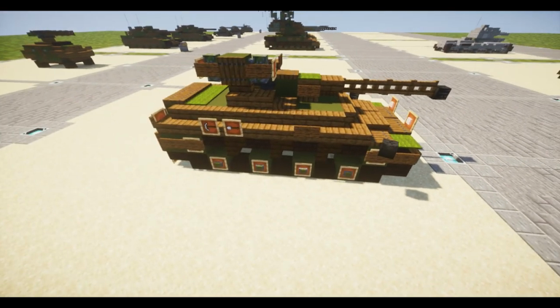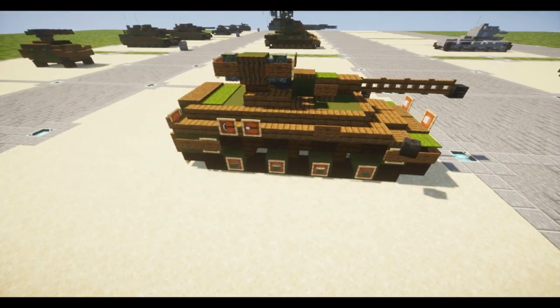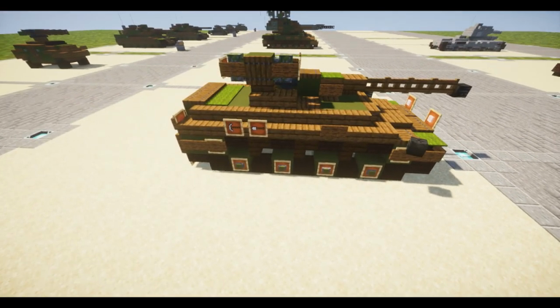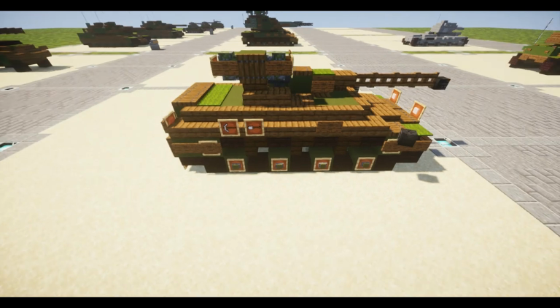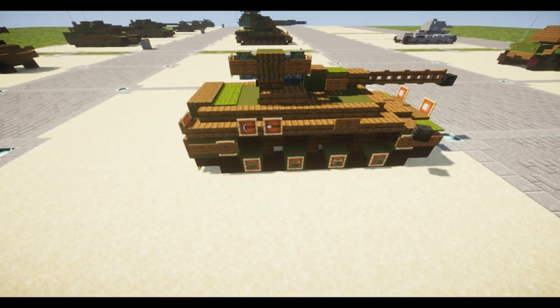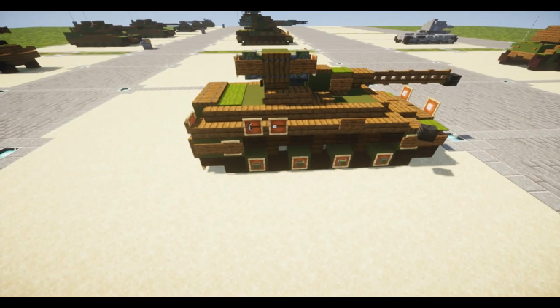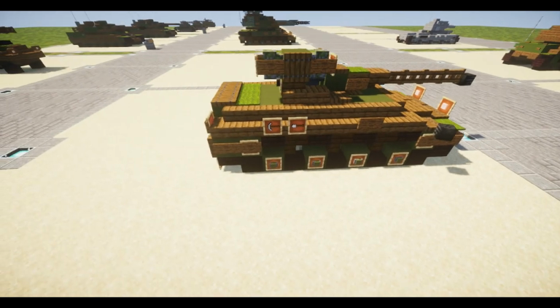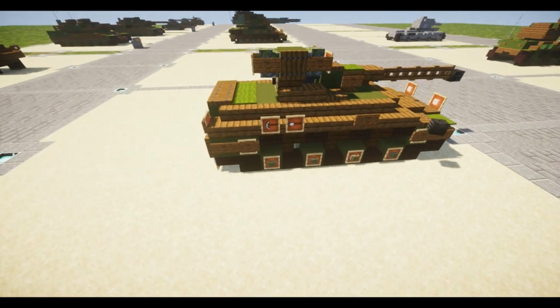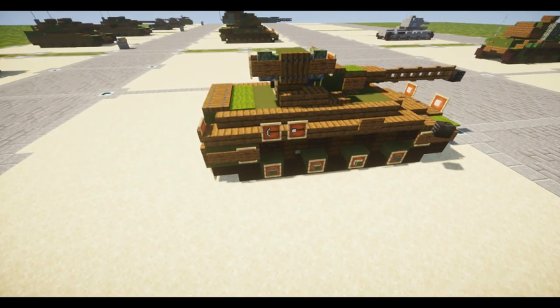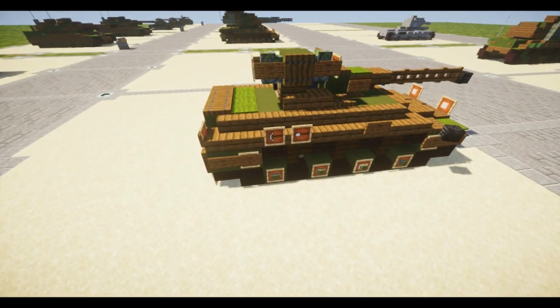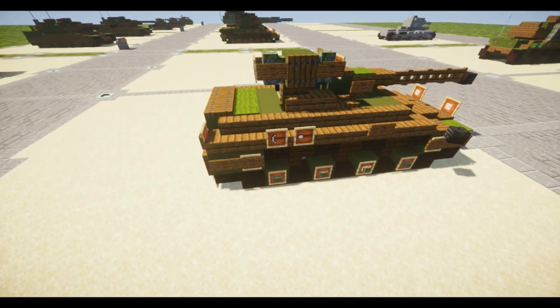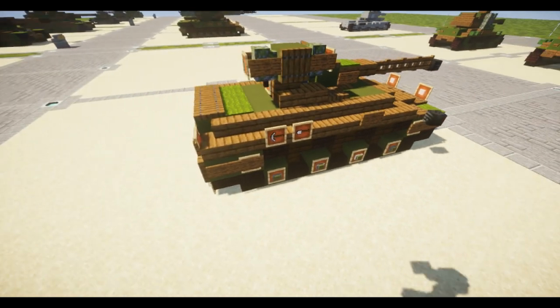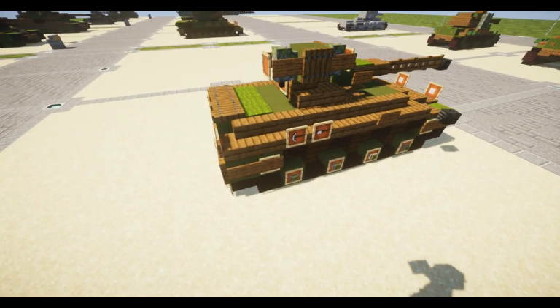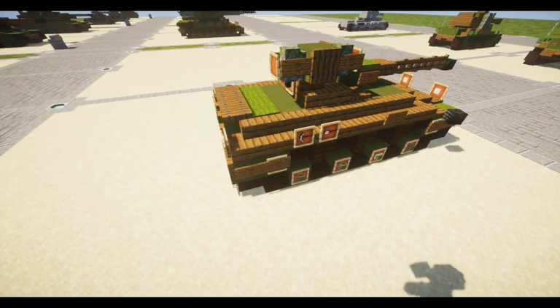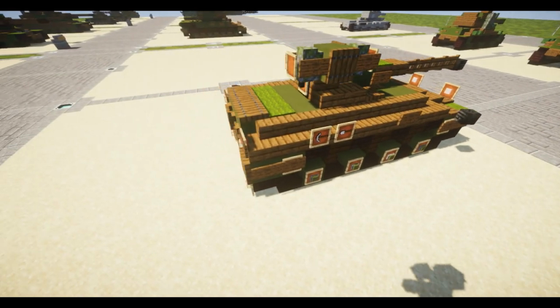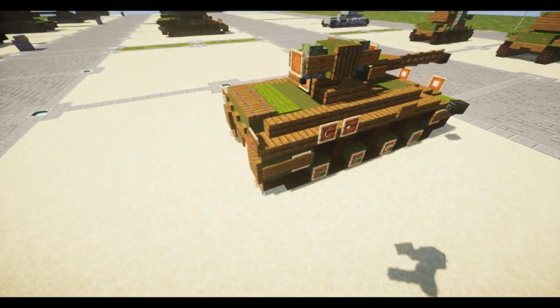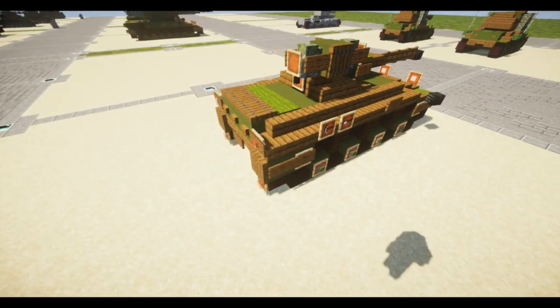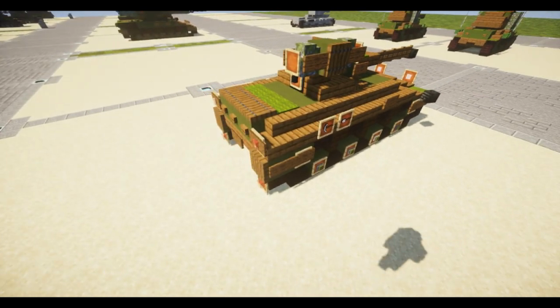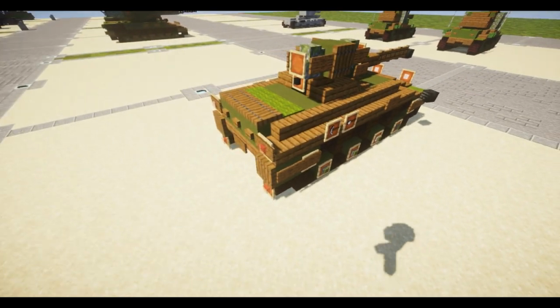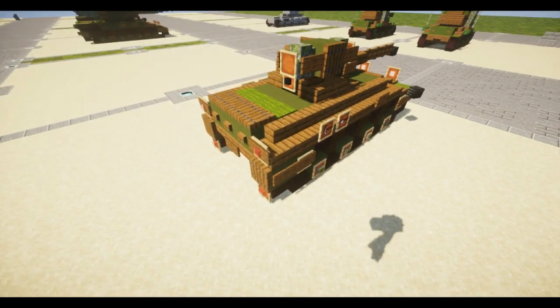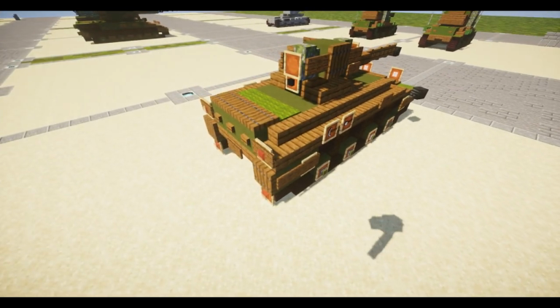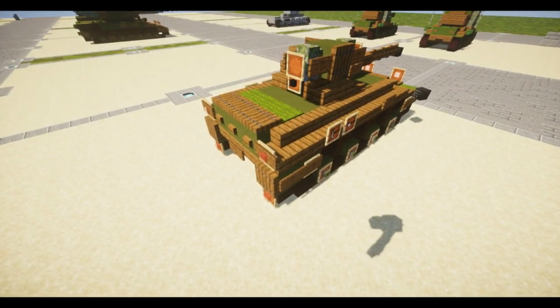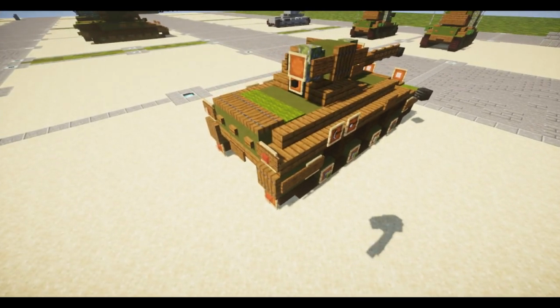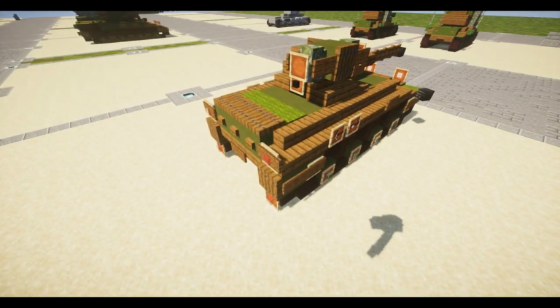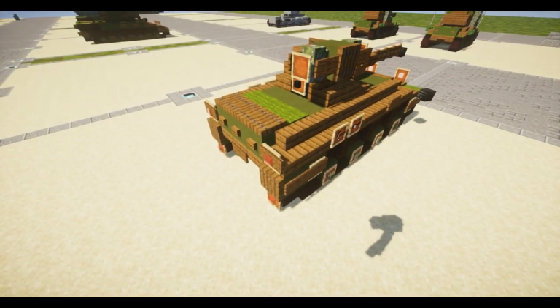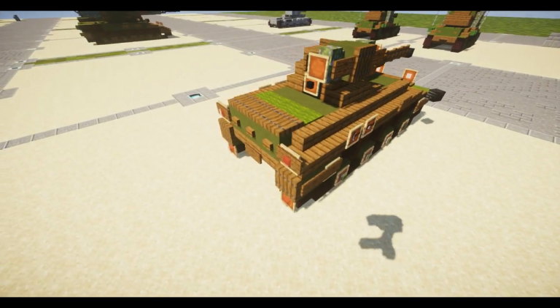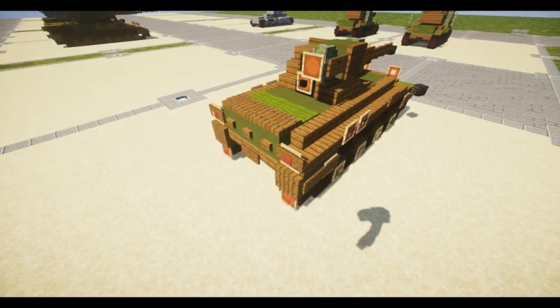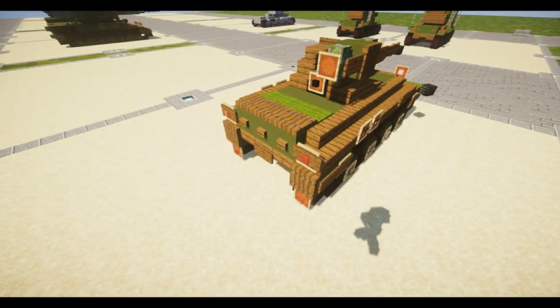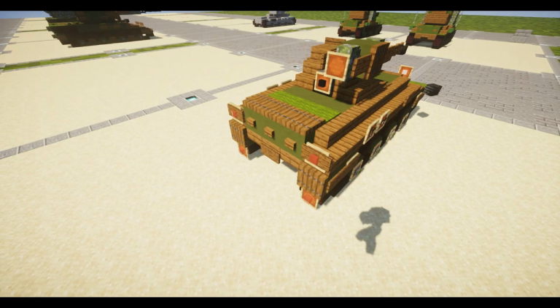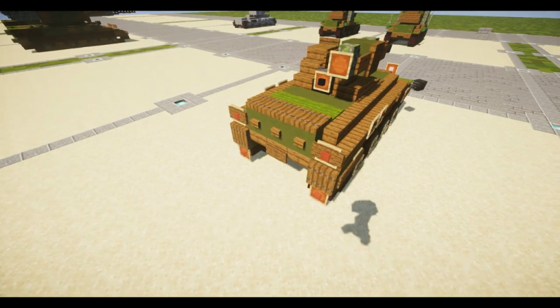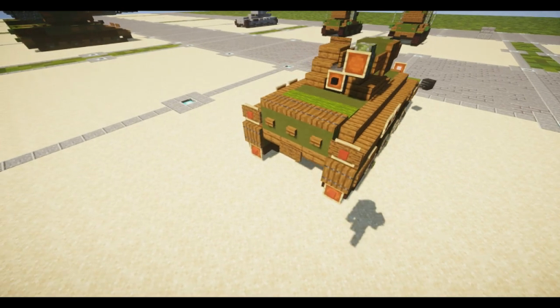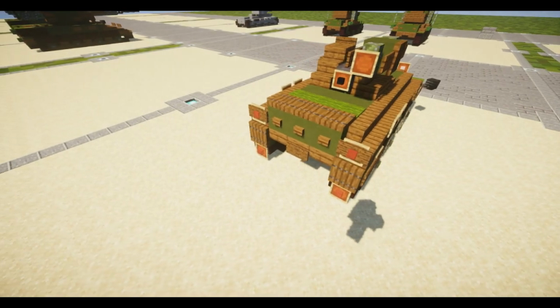In this tutorial we're going to be building the Big Light Panzer 57. The English translation is Escort Tank 57.